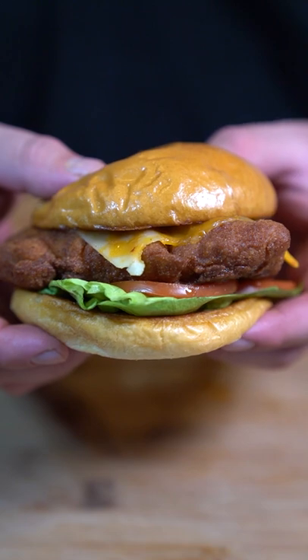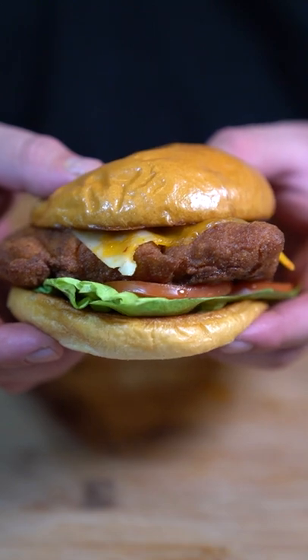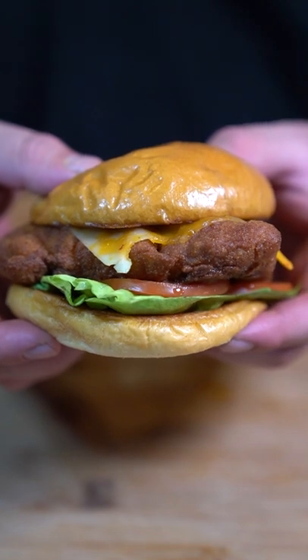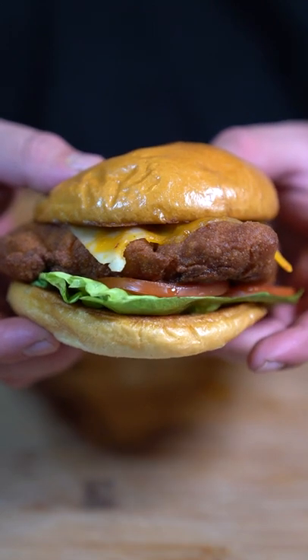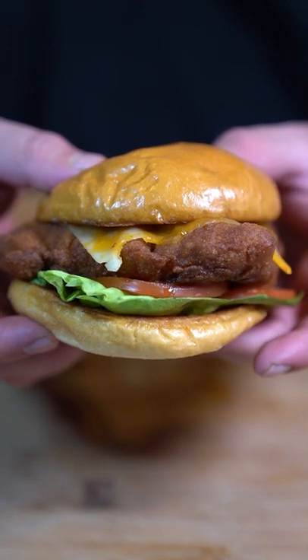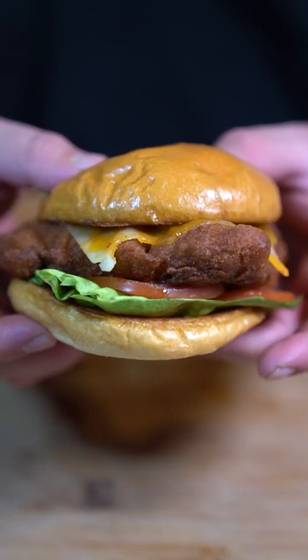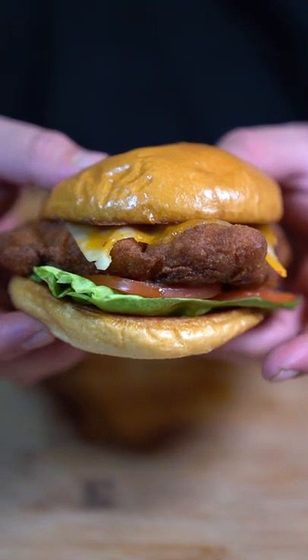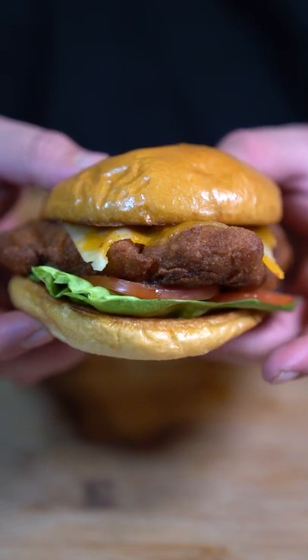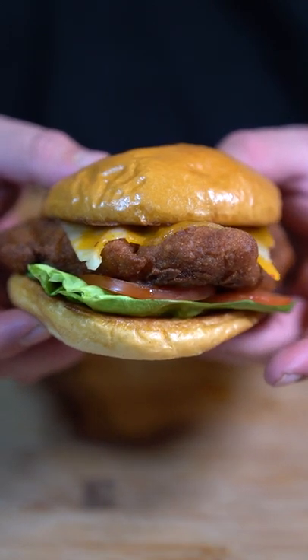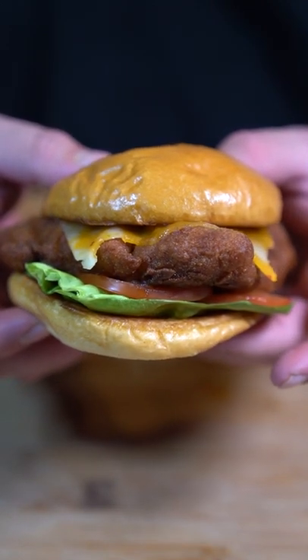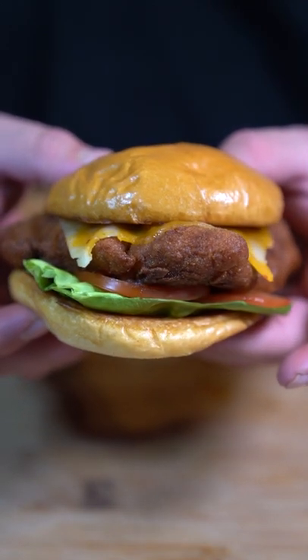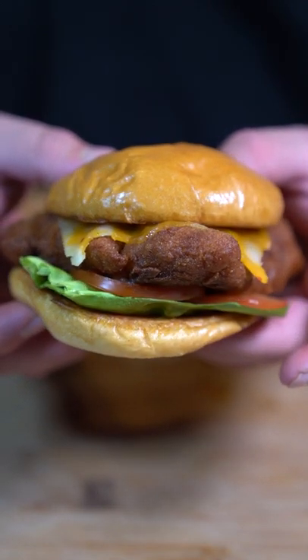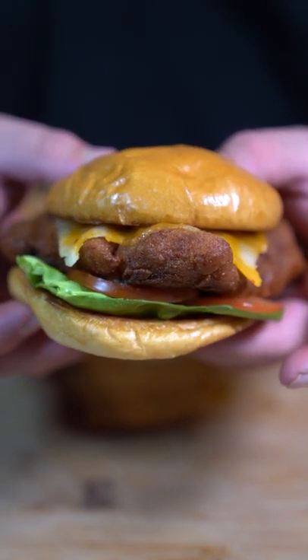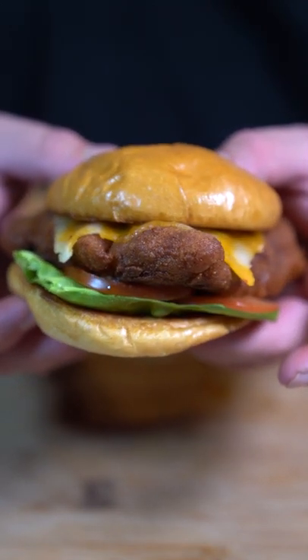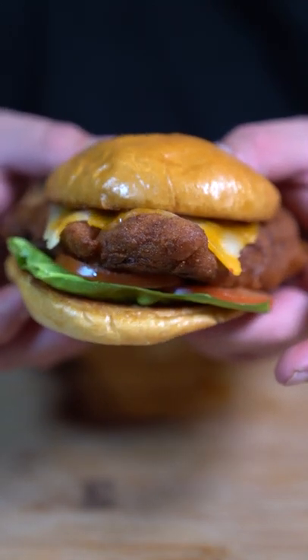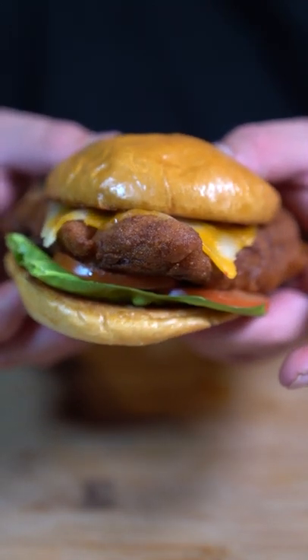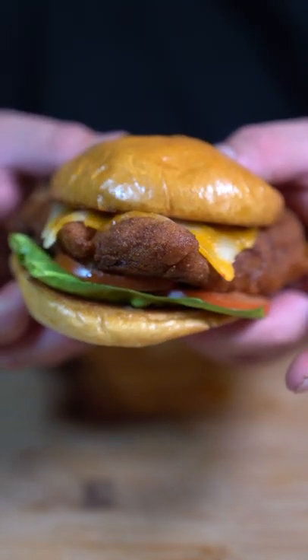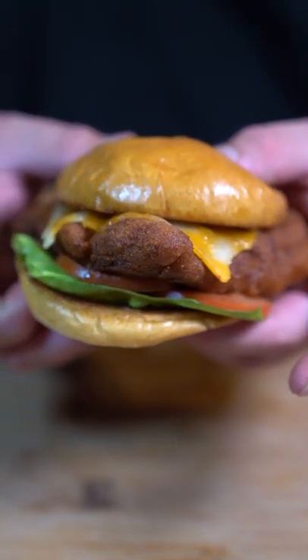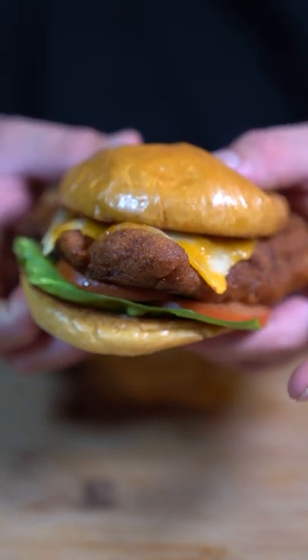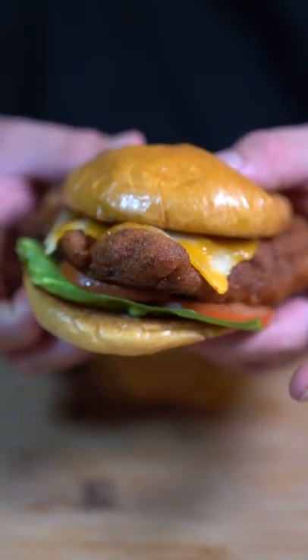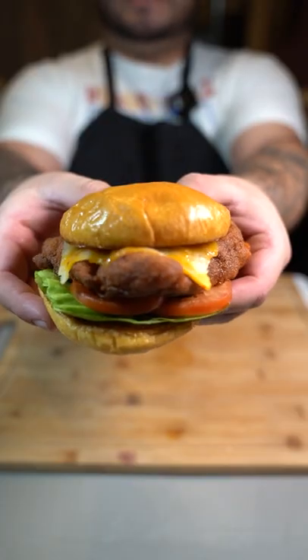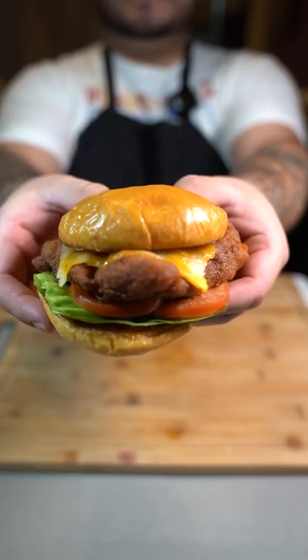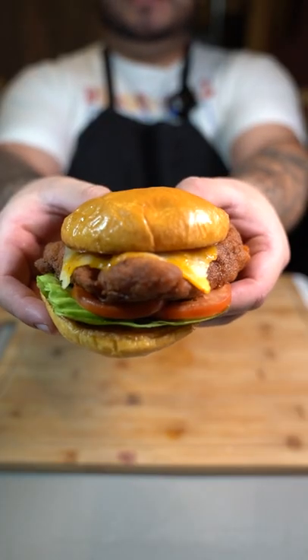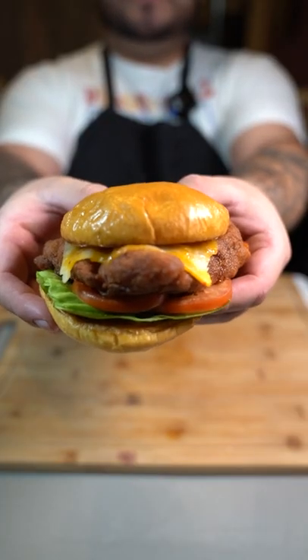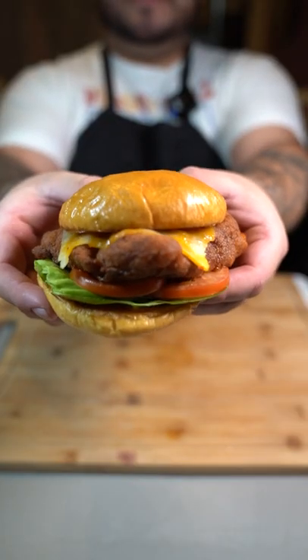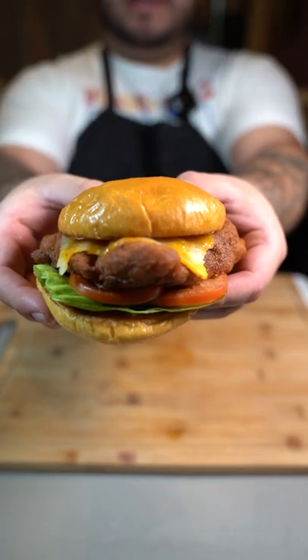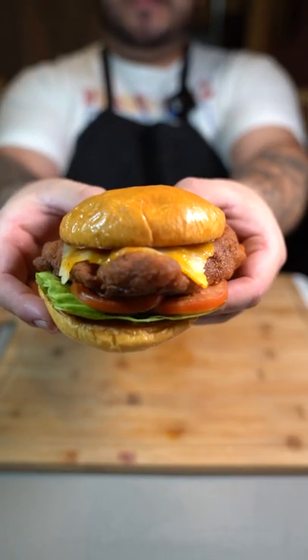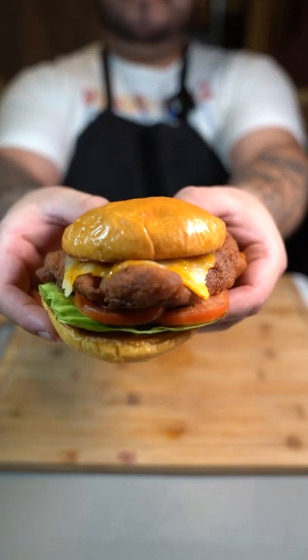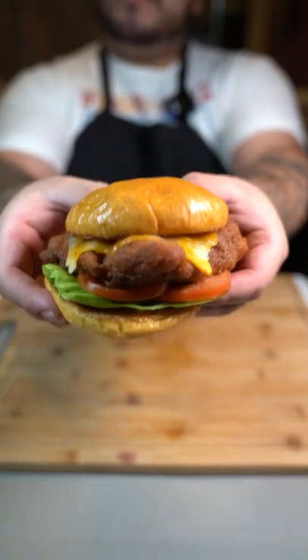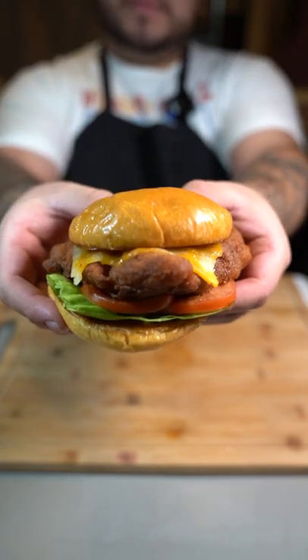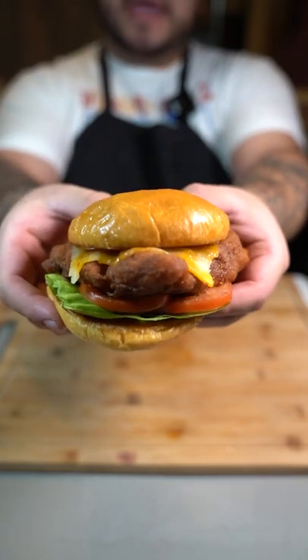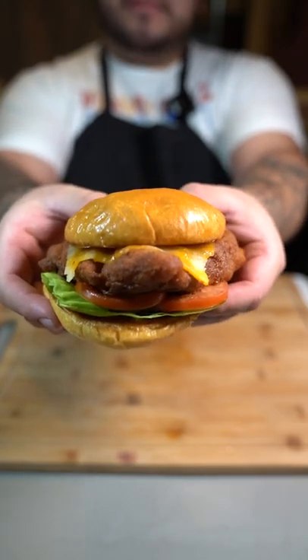I got tired of Chick-fil-A being closed on Sundays, so I made some at home. Spicy deluxe from Chick-fil-A — let's make it.